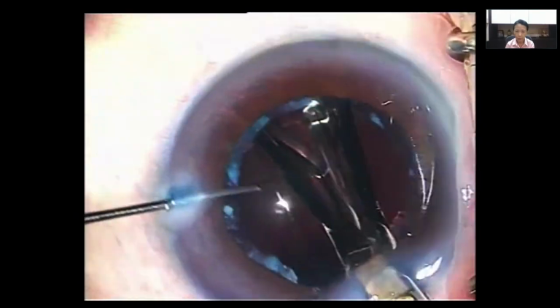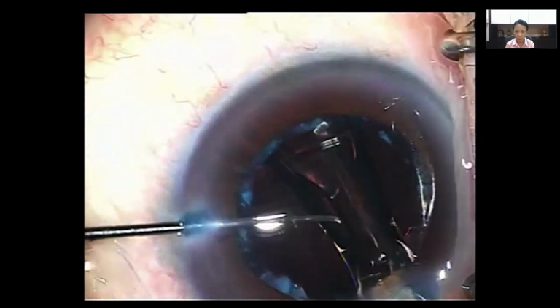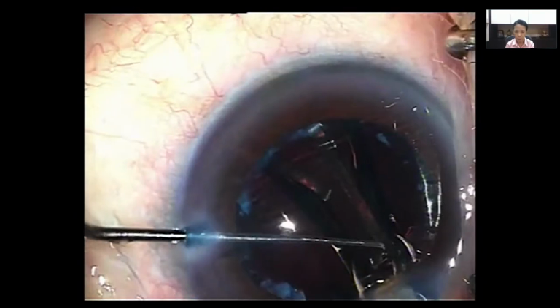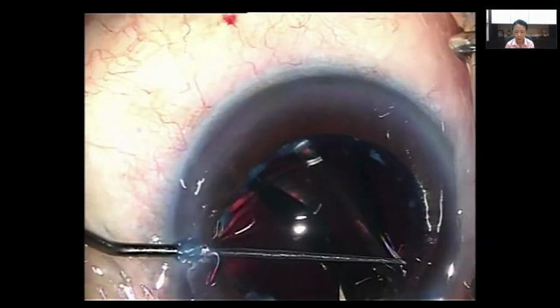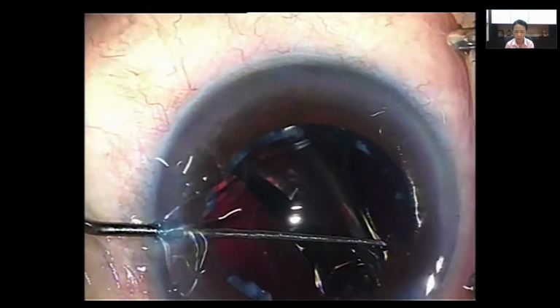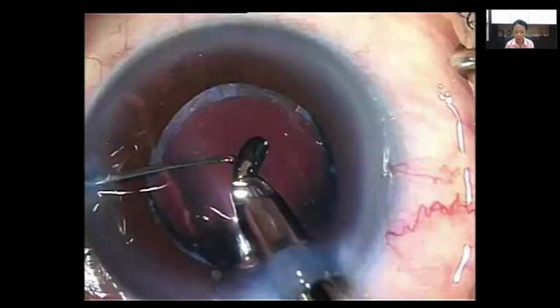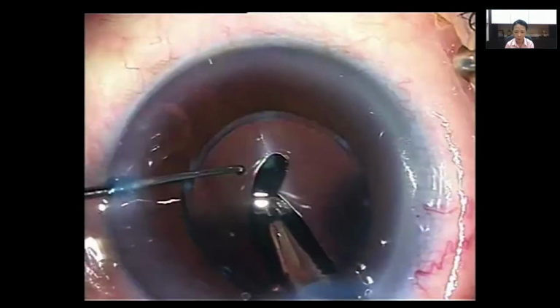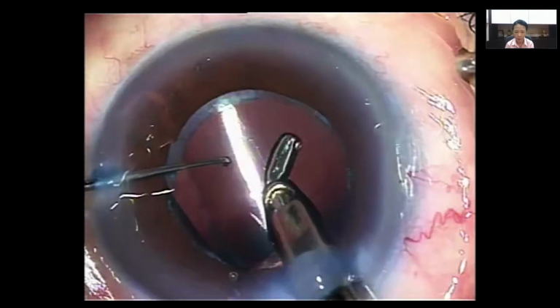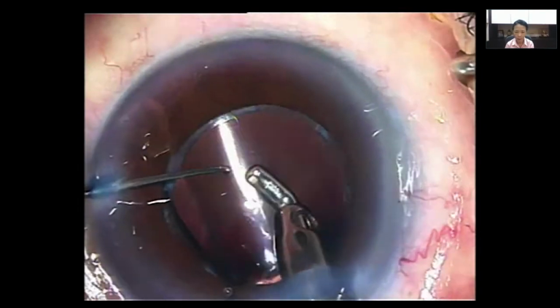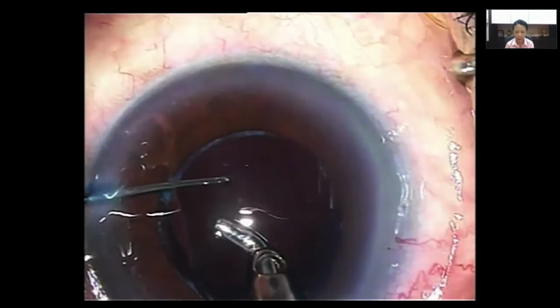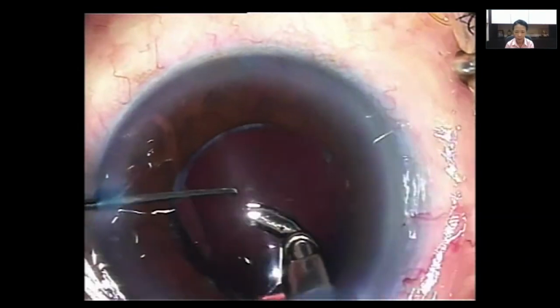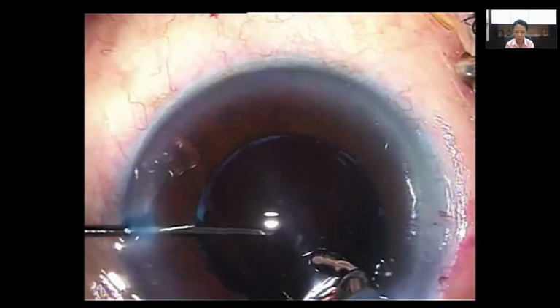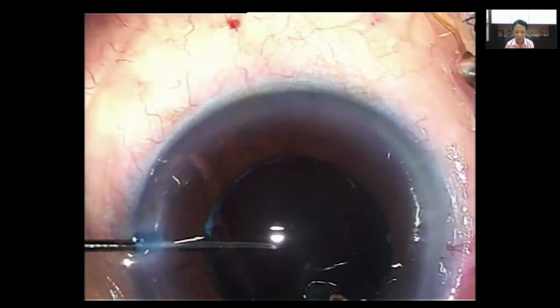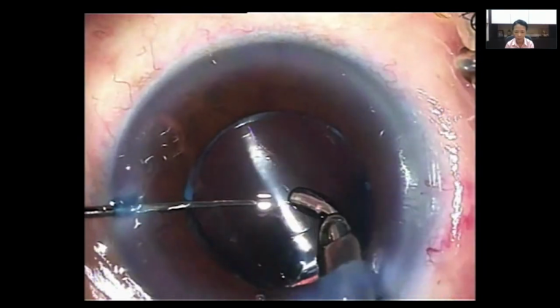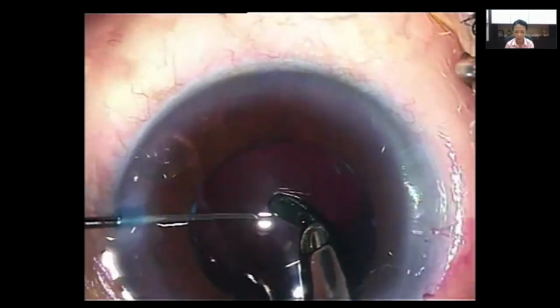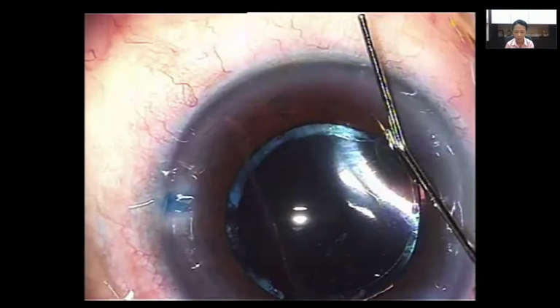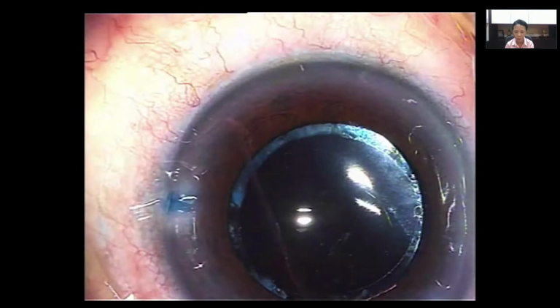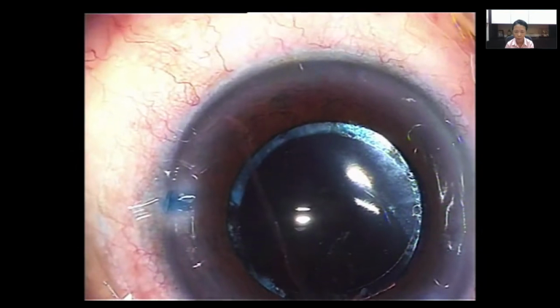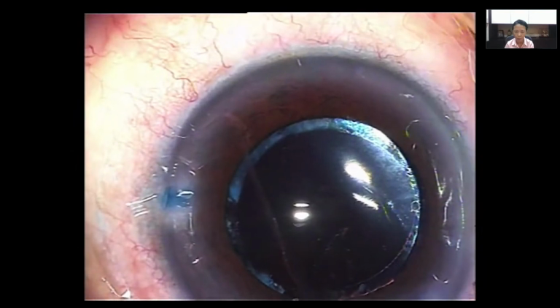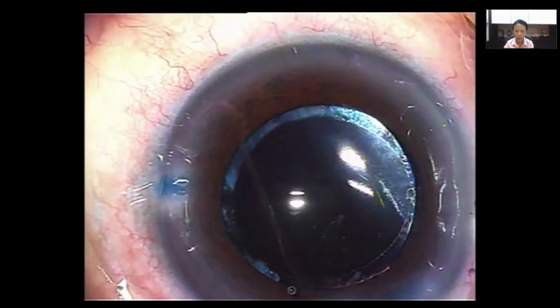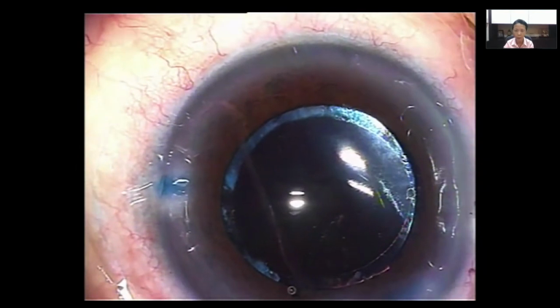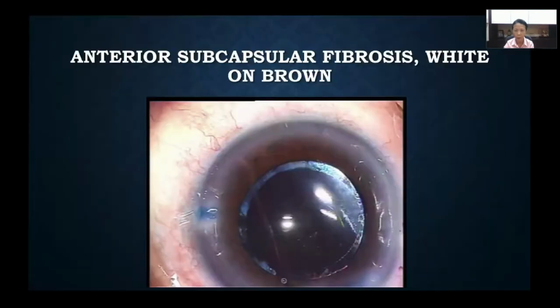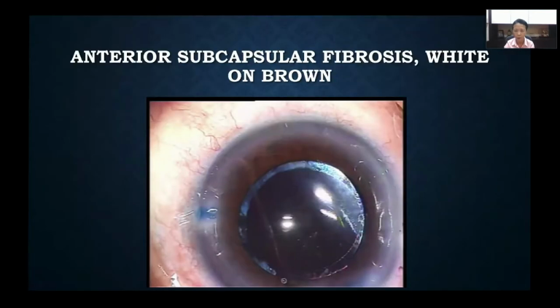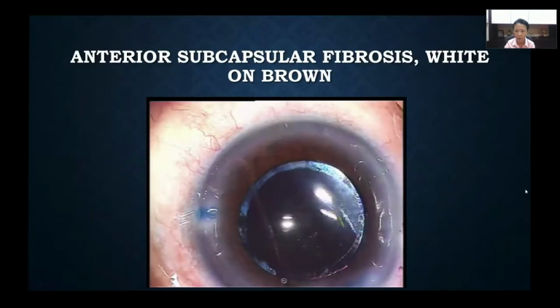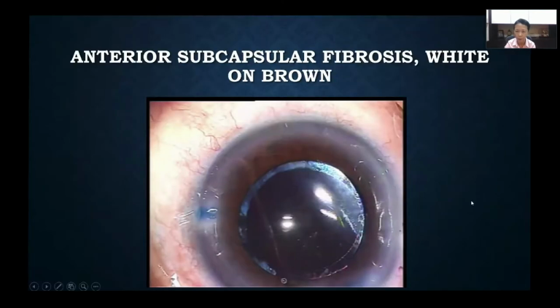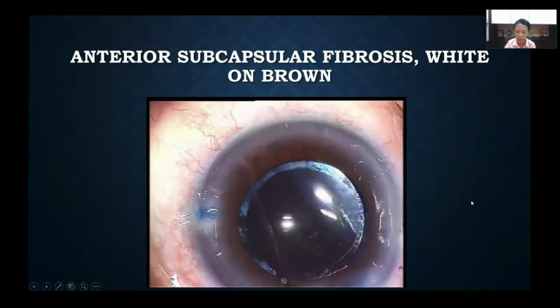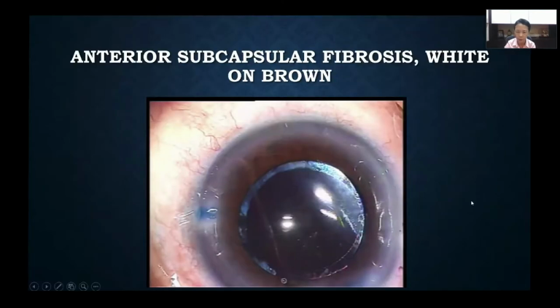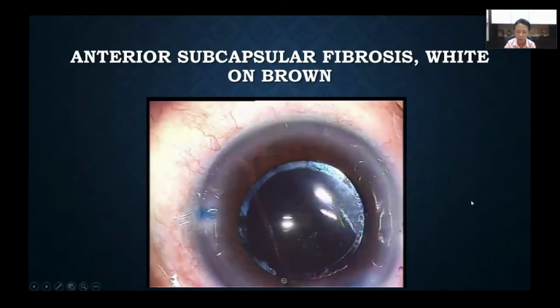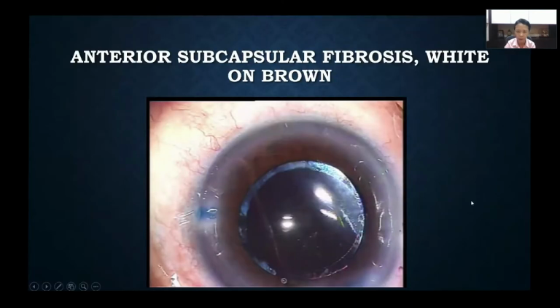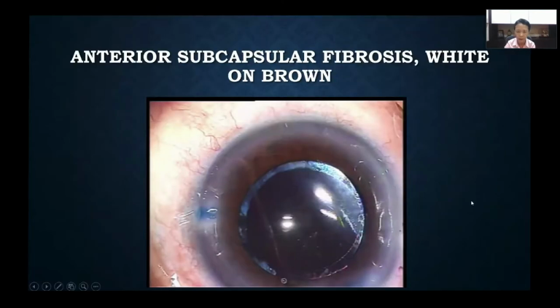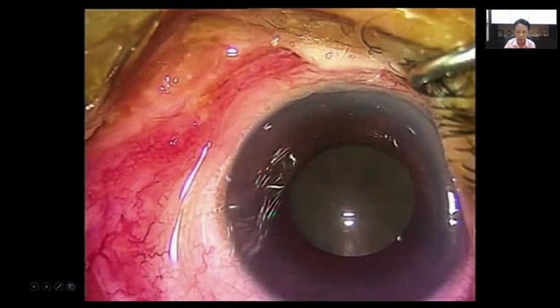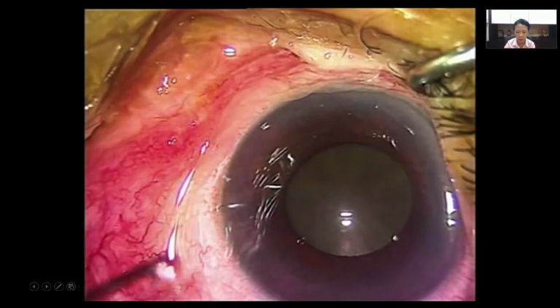You can see the lens is now in place, the viscoelastic has been removed, and we have a good outcome for this patient with a very advanced cataract.